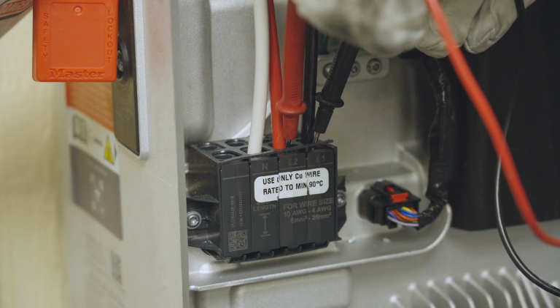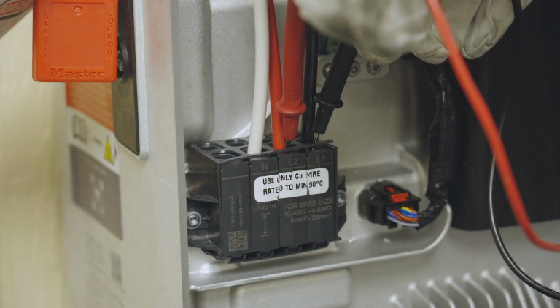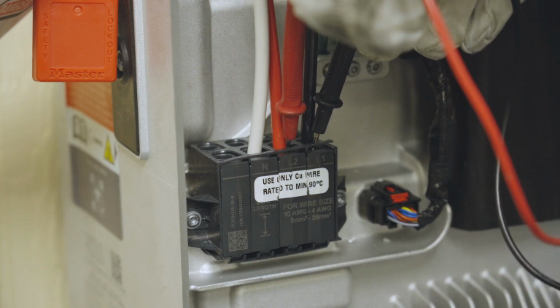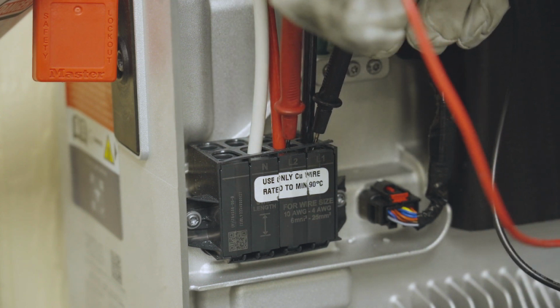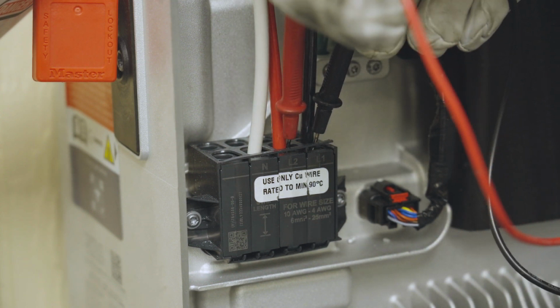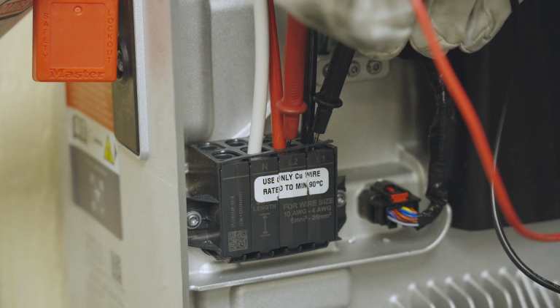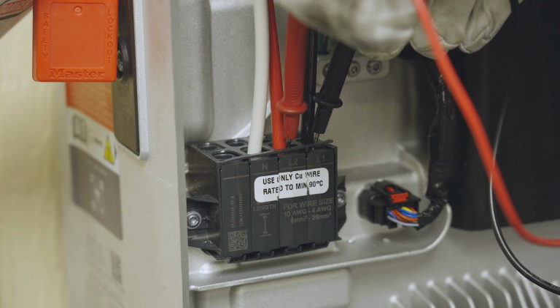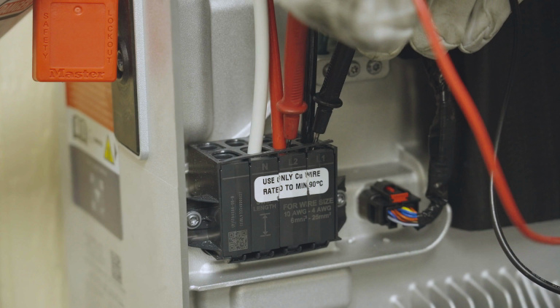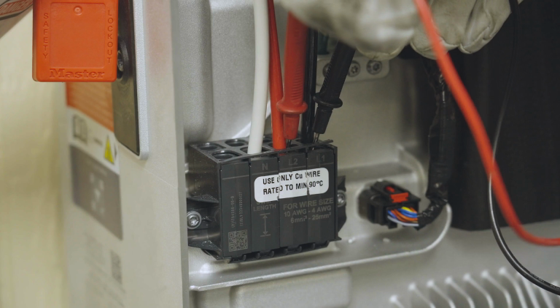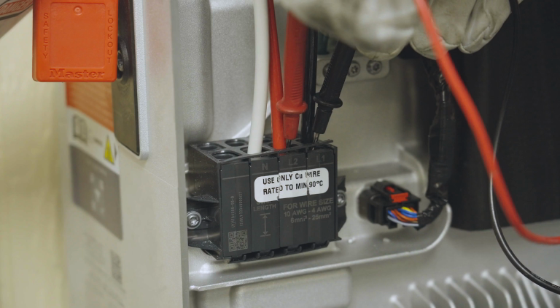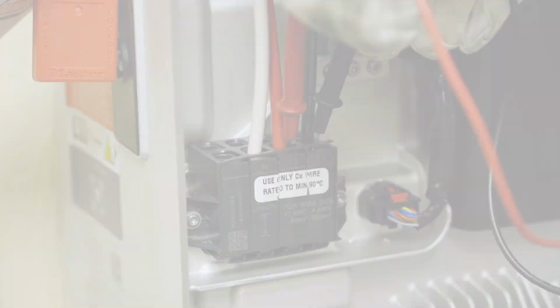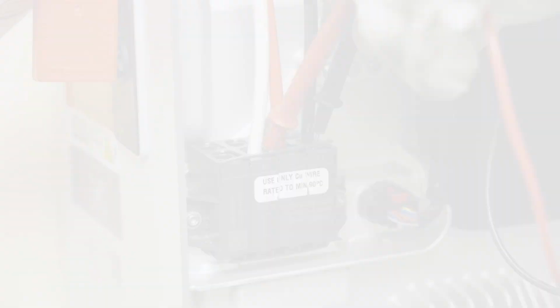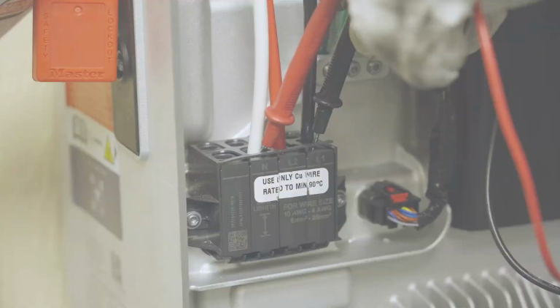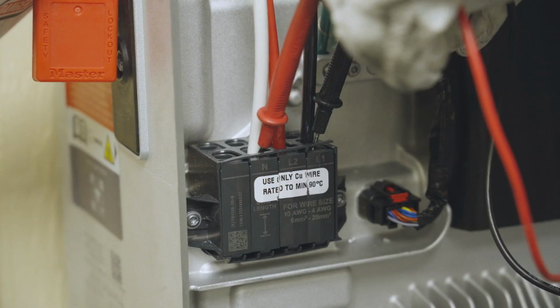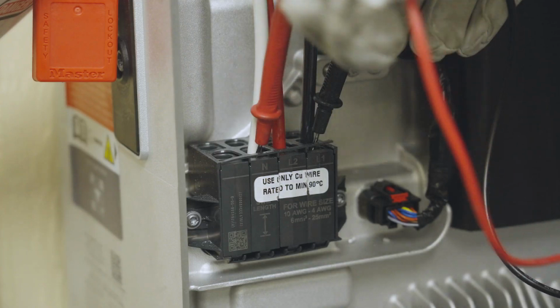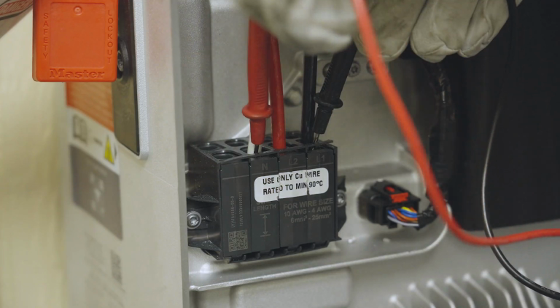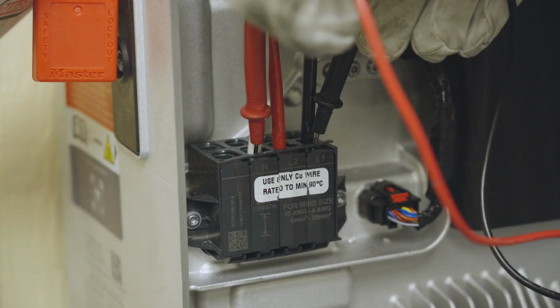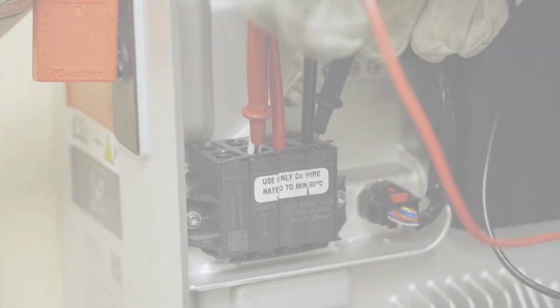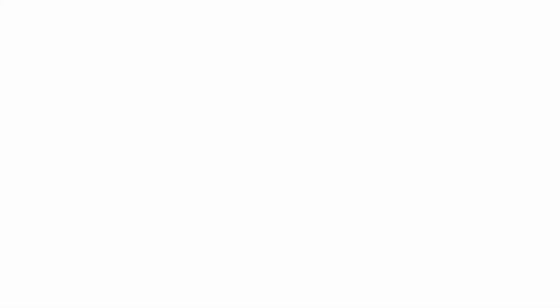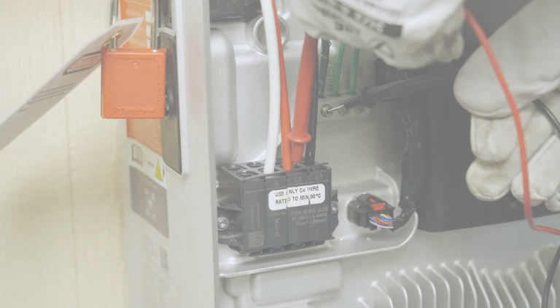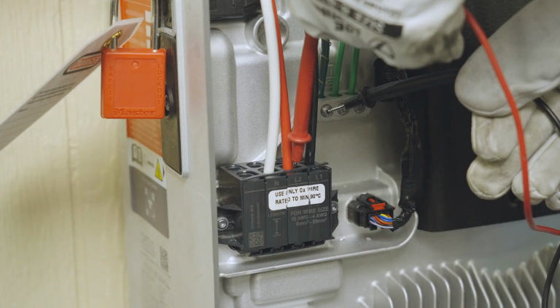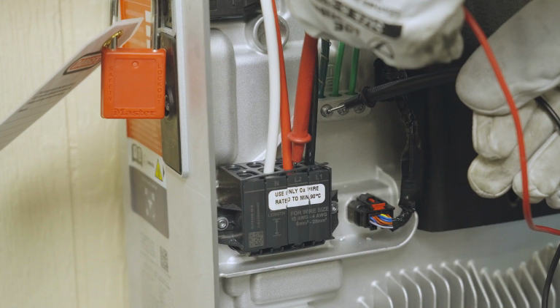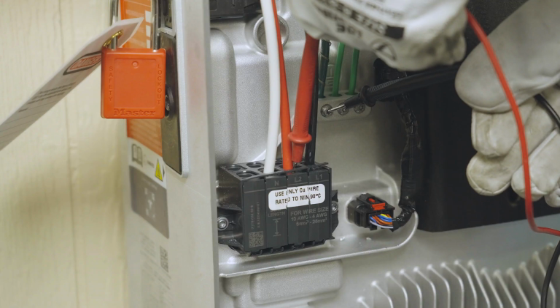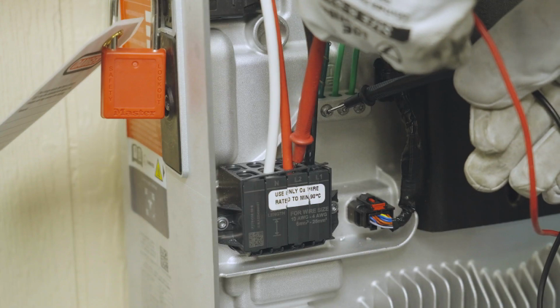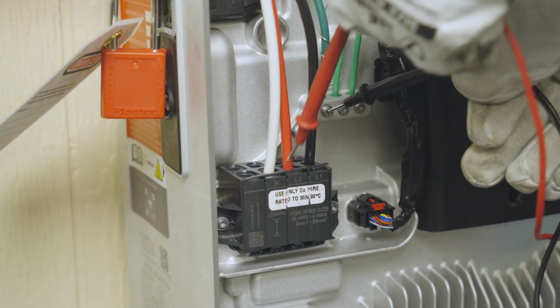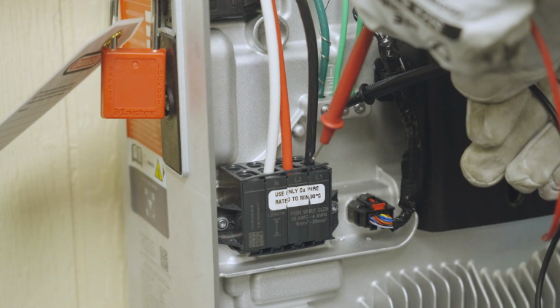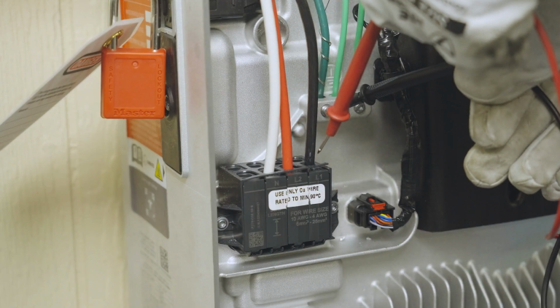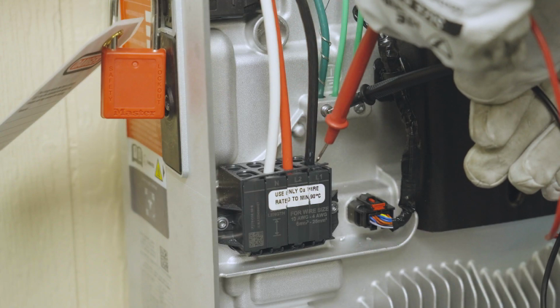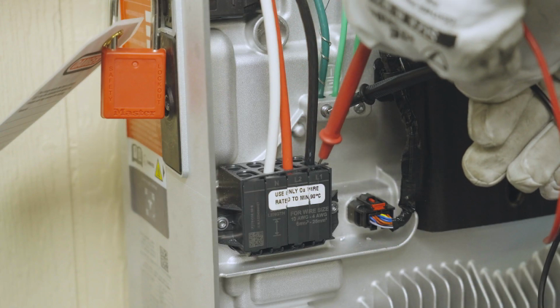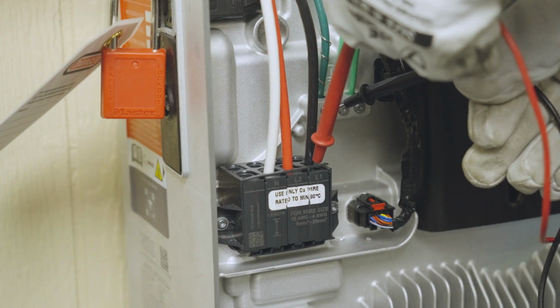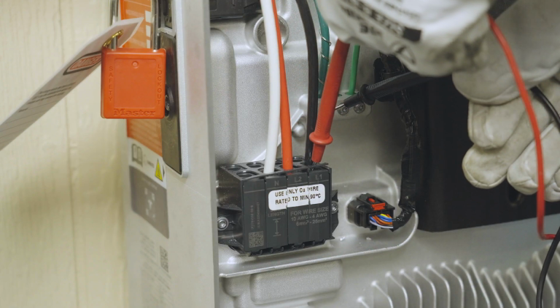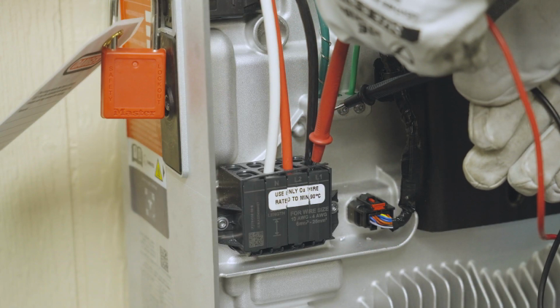Check the phase-to-phase, phase-to-neutral, and phase-to-ground on all conductors.